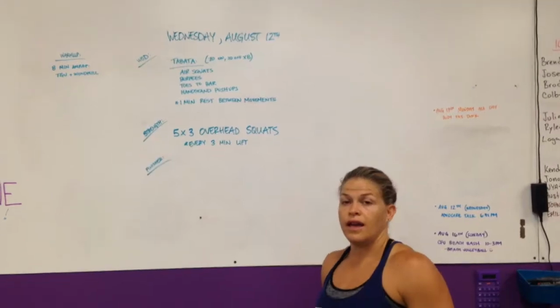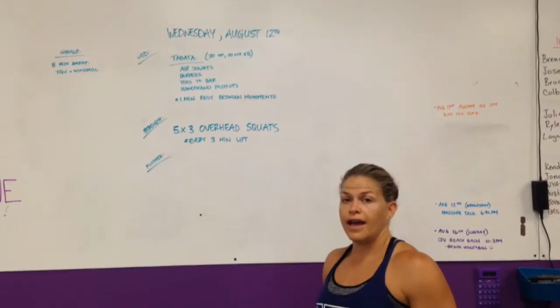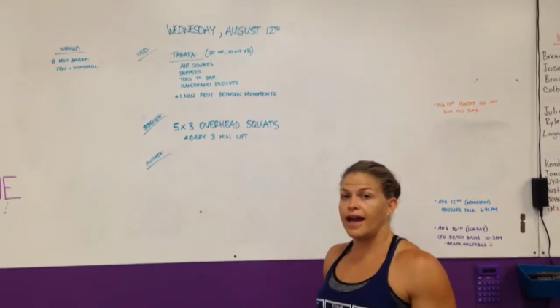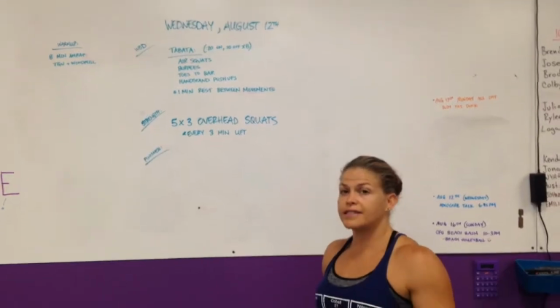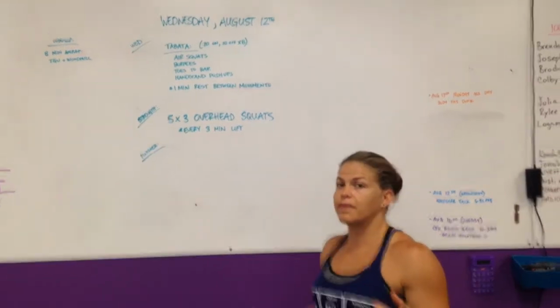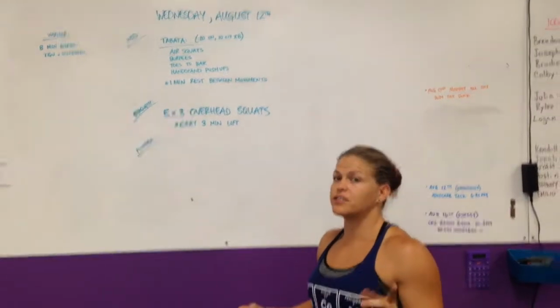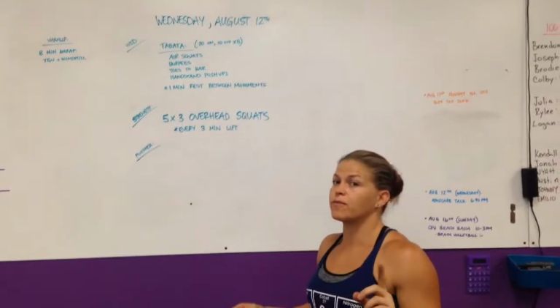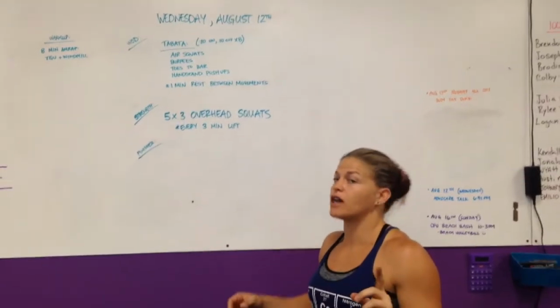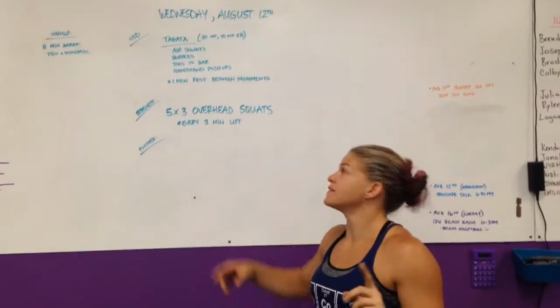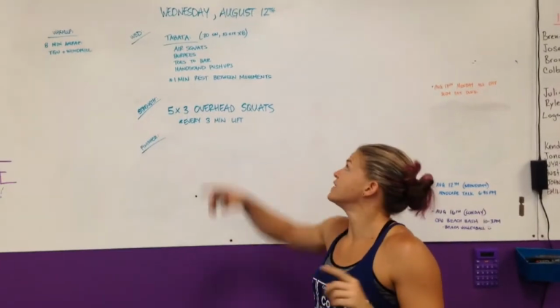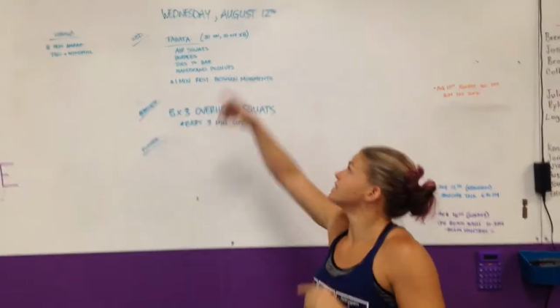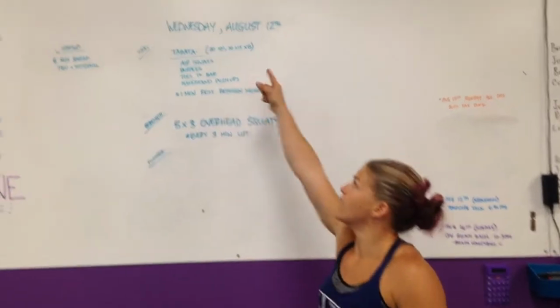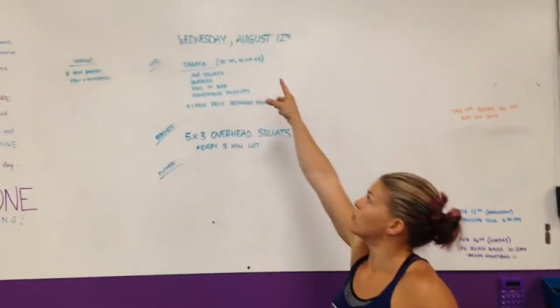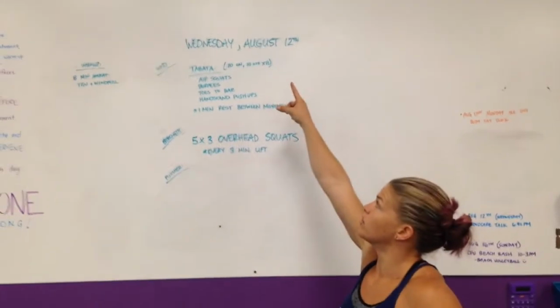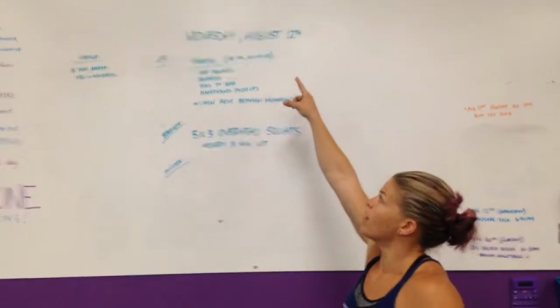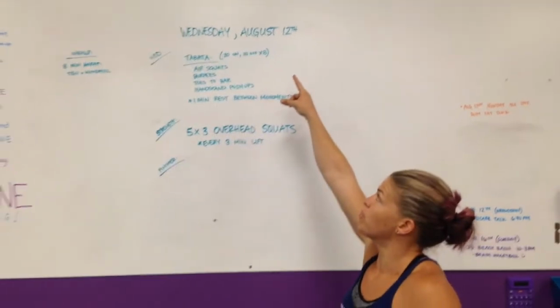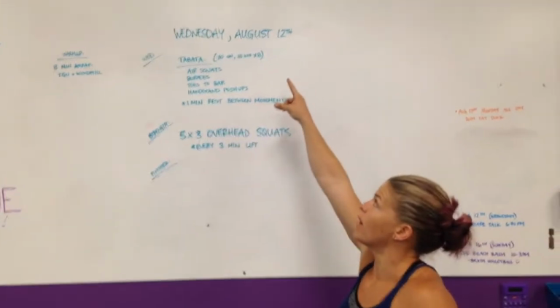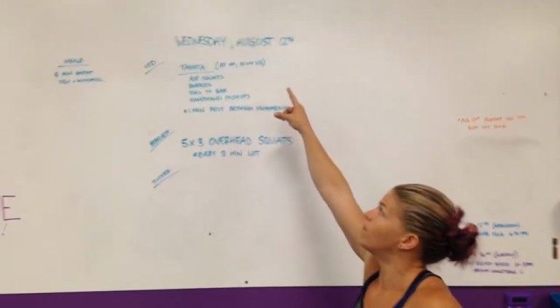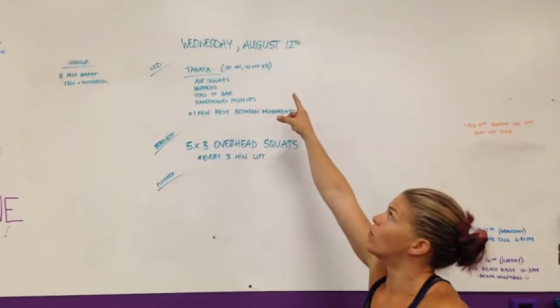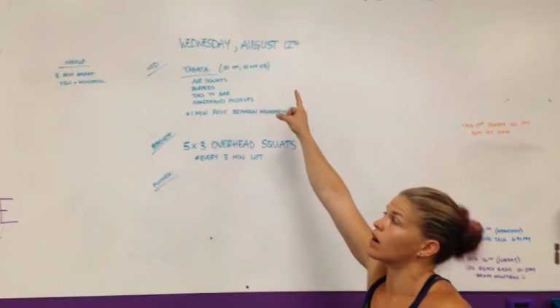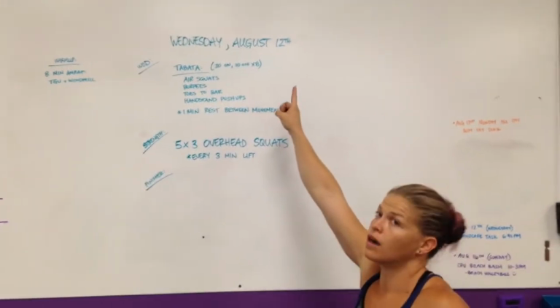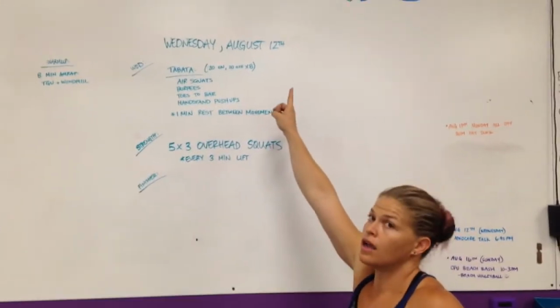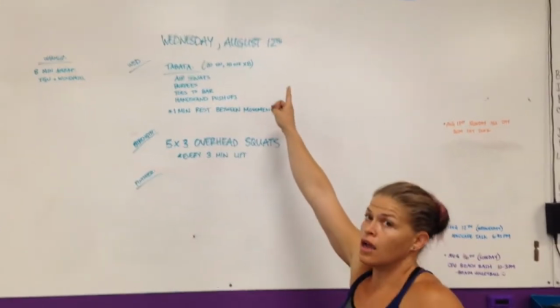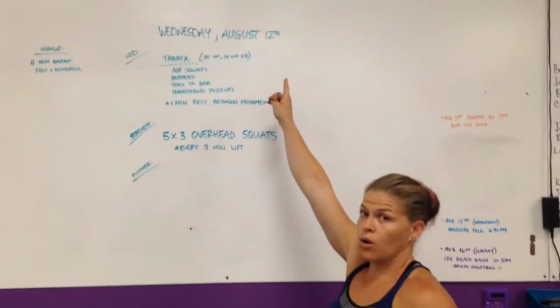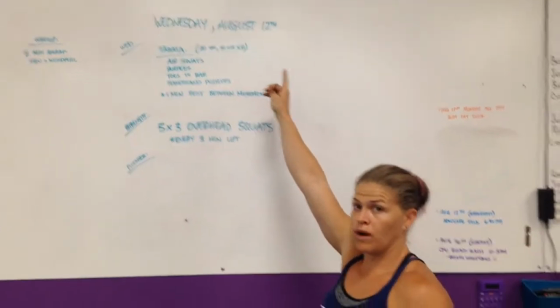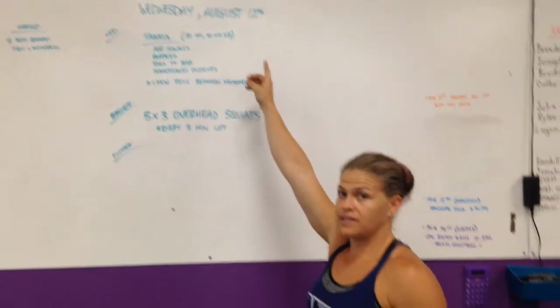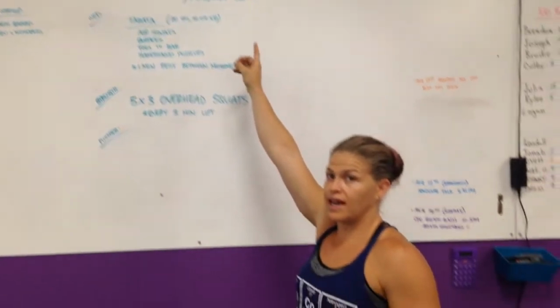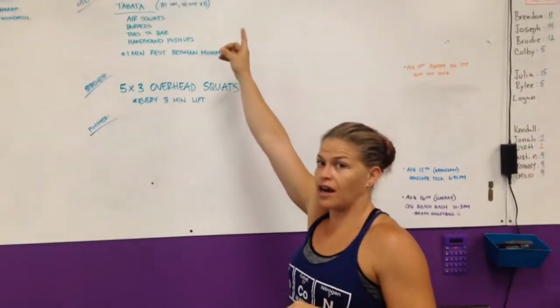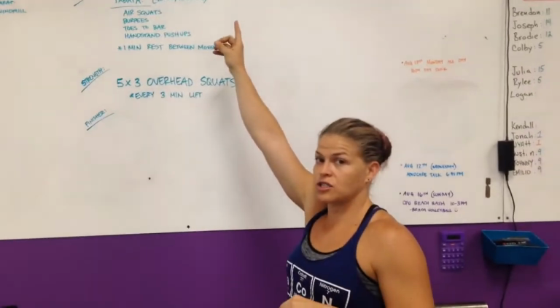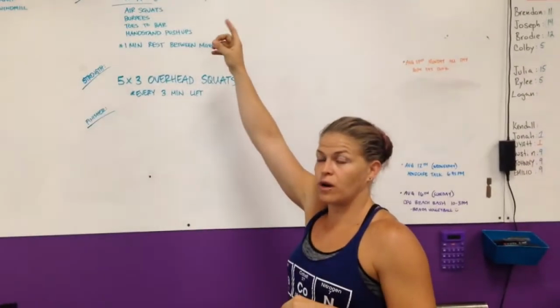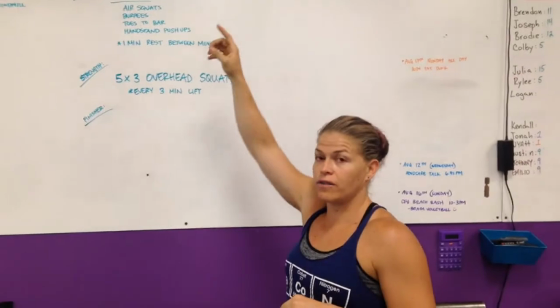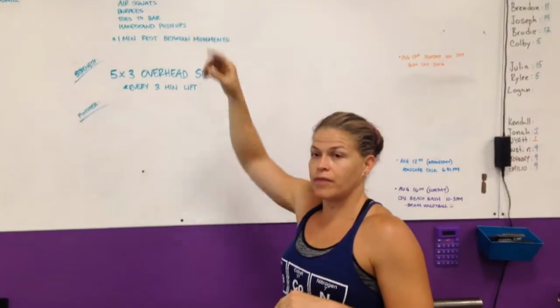Hey guys, coming at you from CrossFit Unscathed. We're doing the rep prep for Wednesday, August 12th.